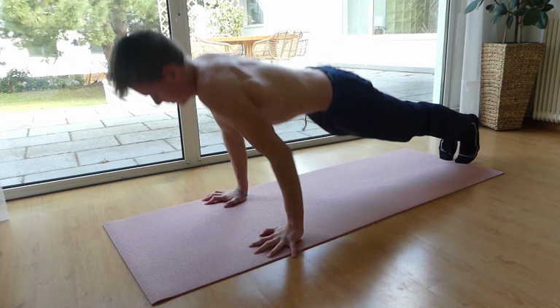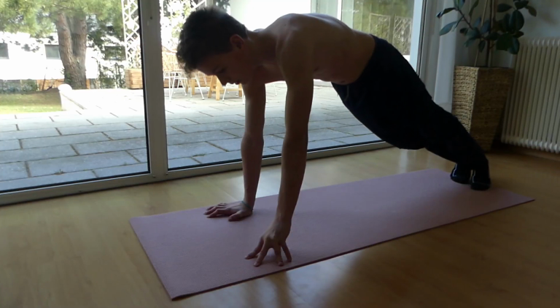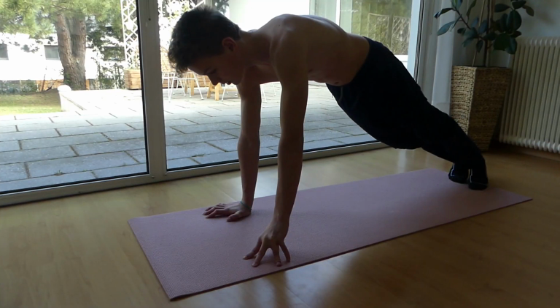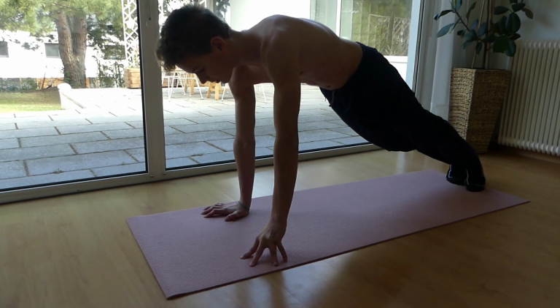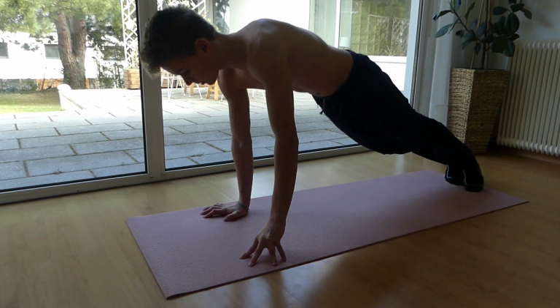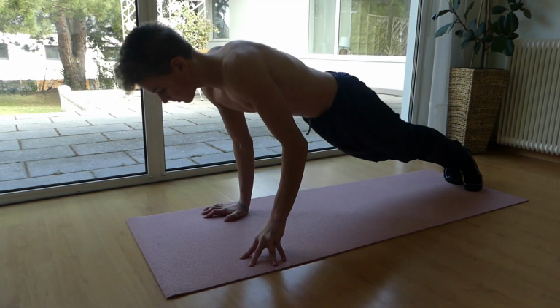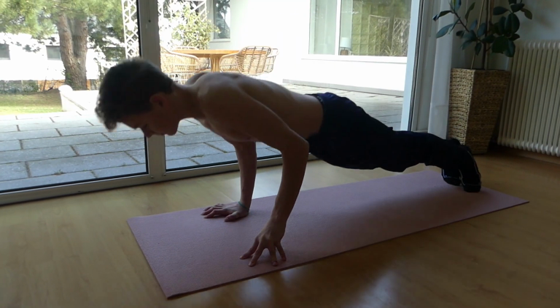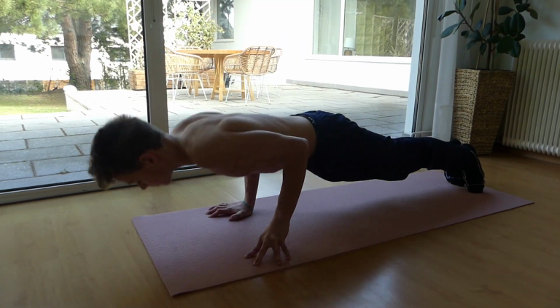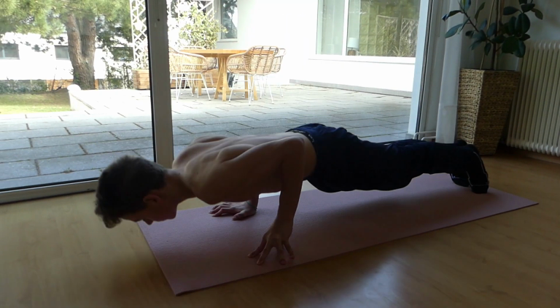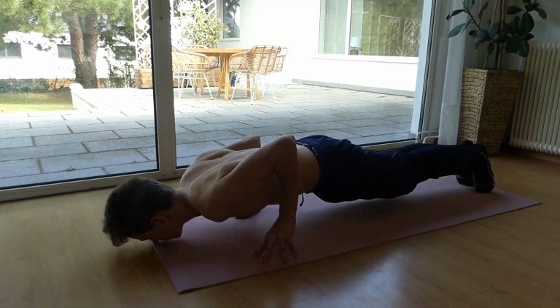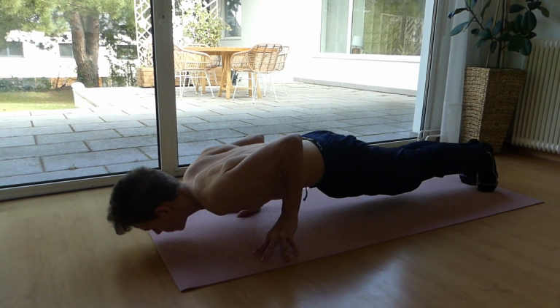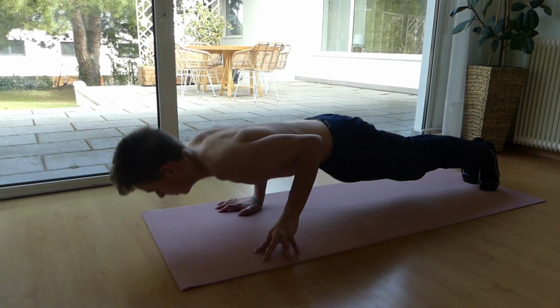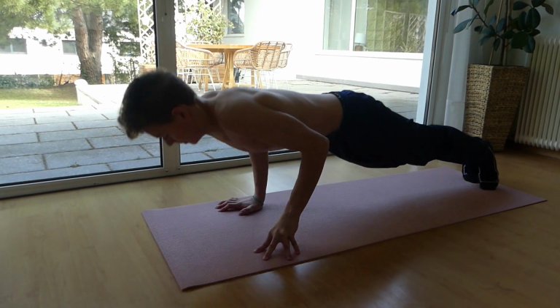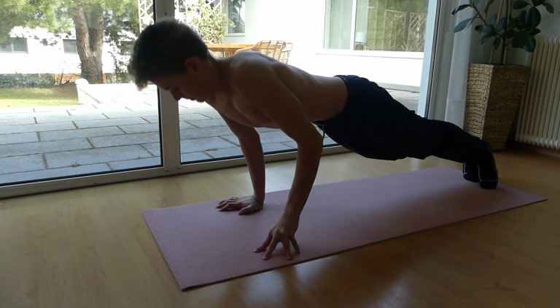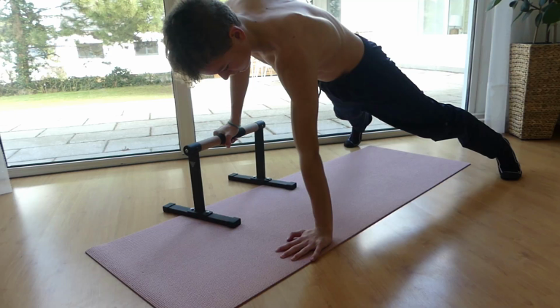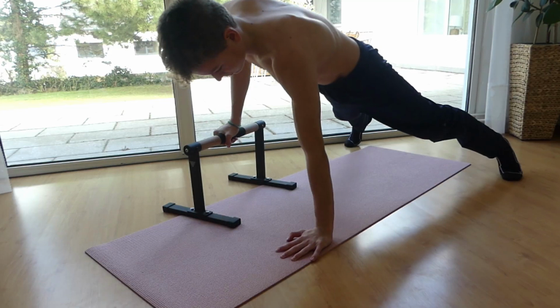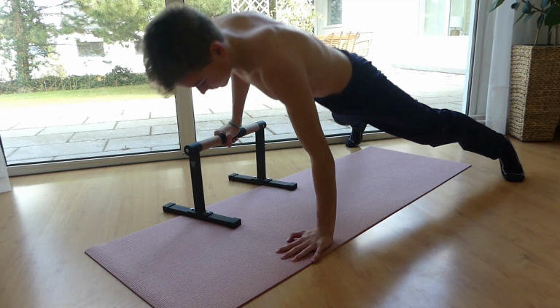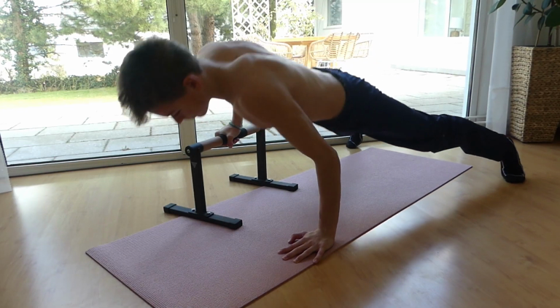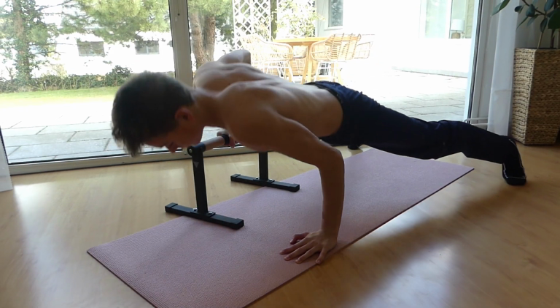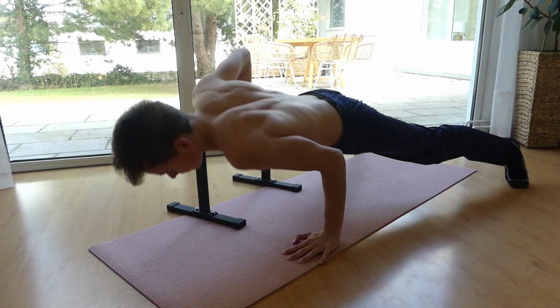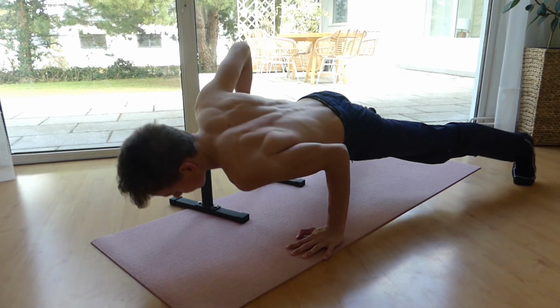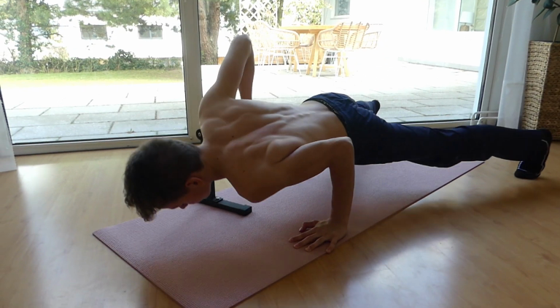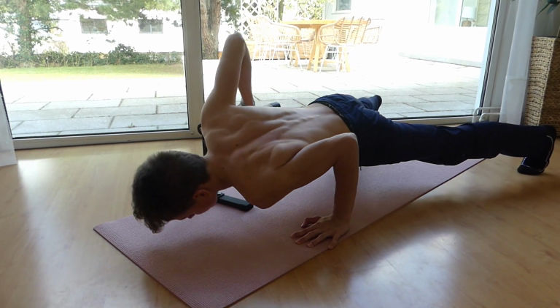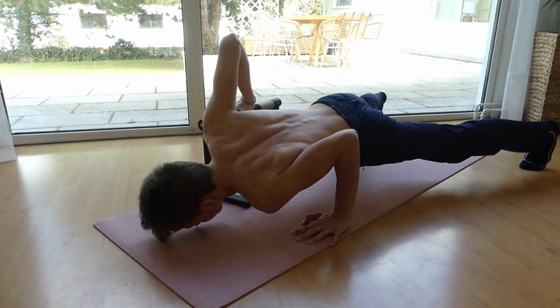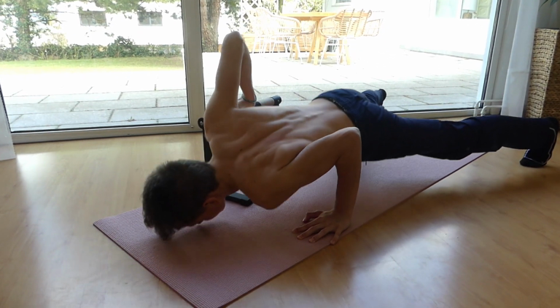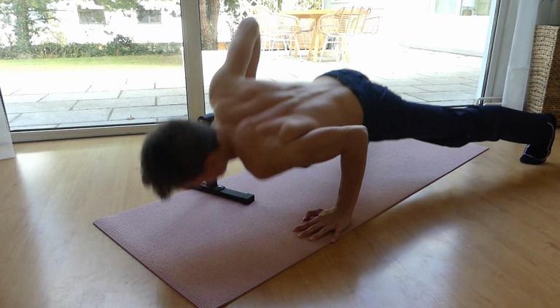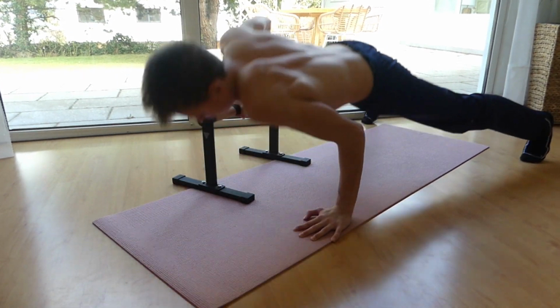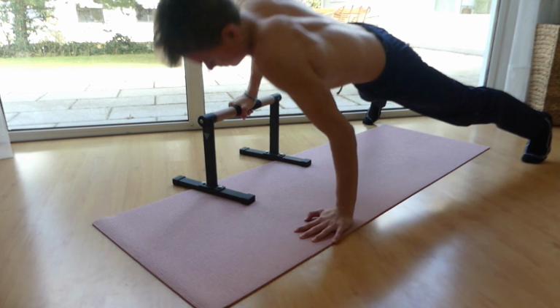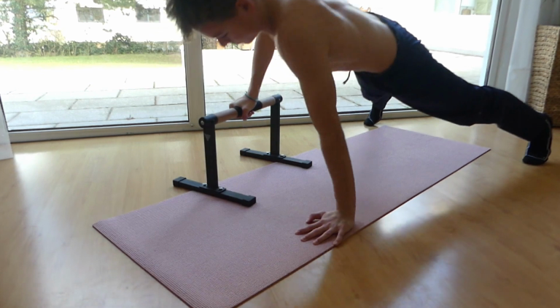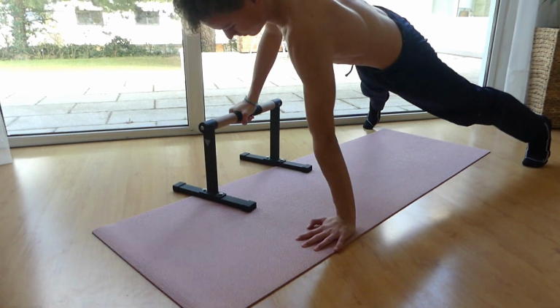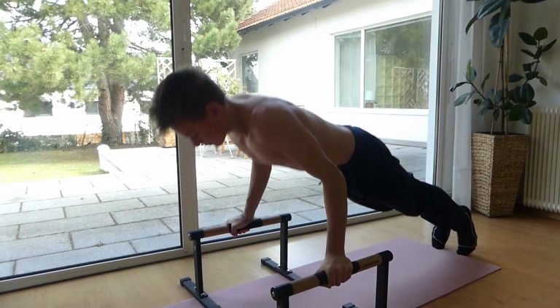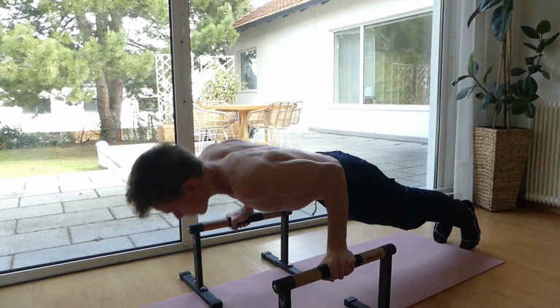Make sure to include all of these exercises into your workout, and you'll be doing one-arm push-ups in no time.